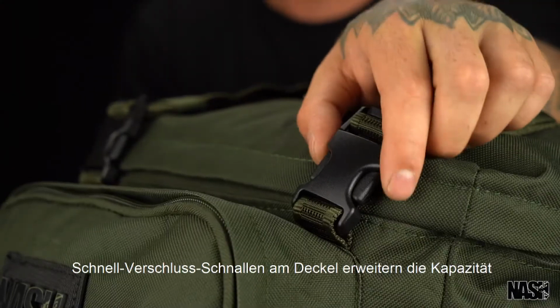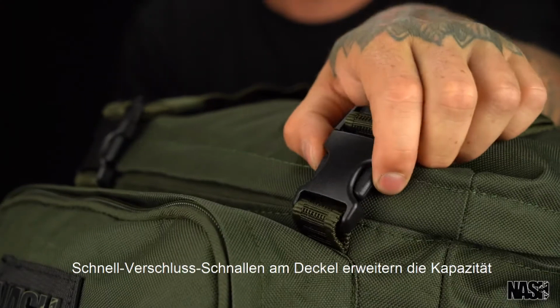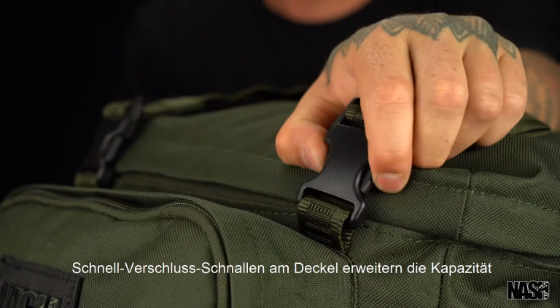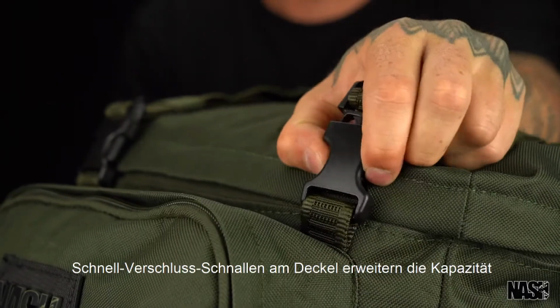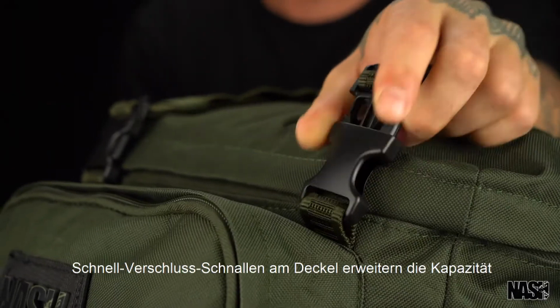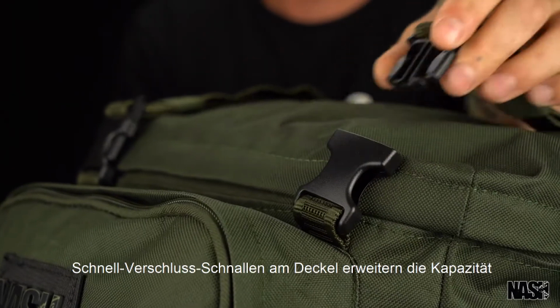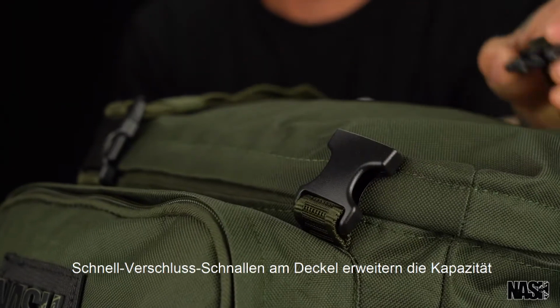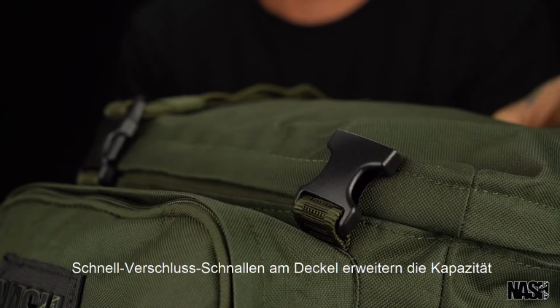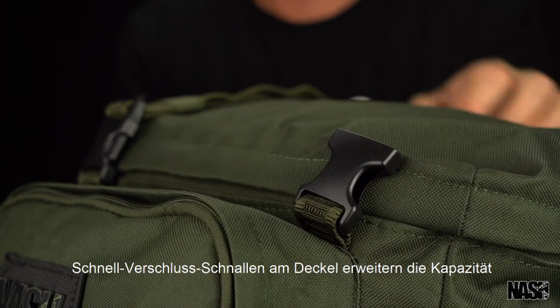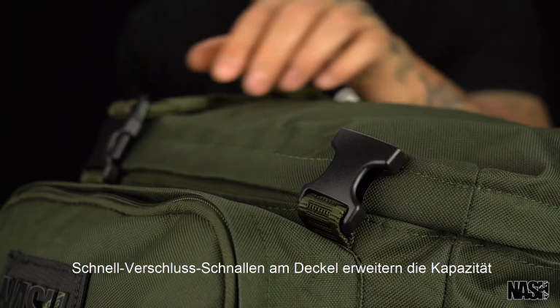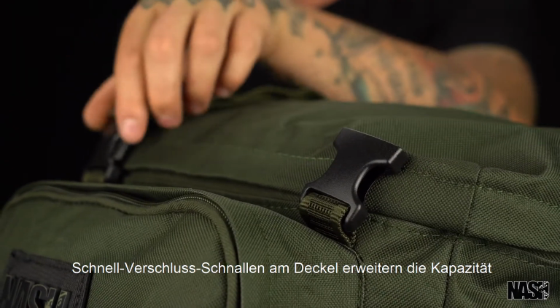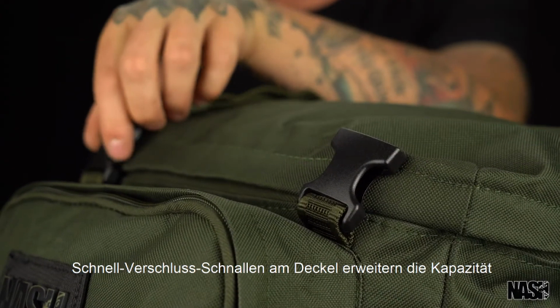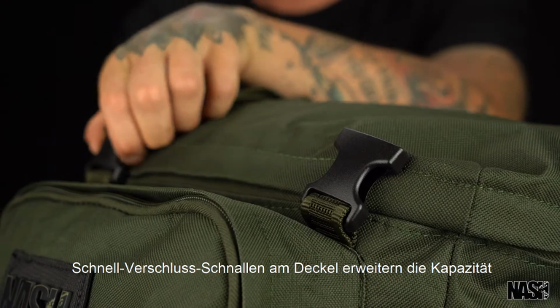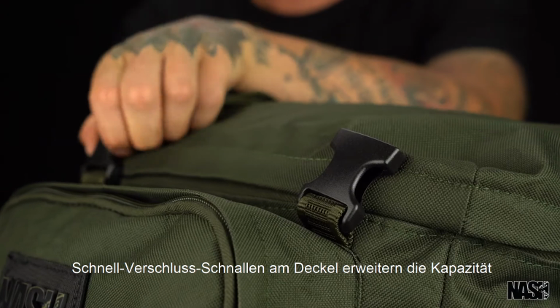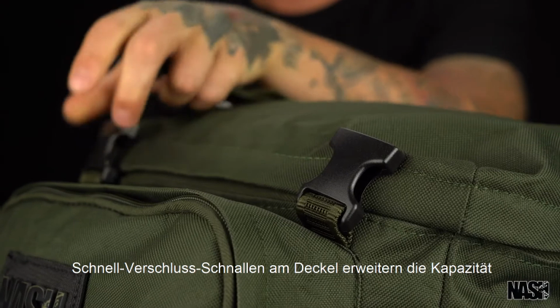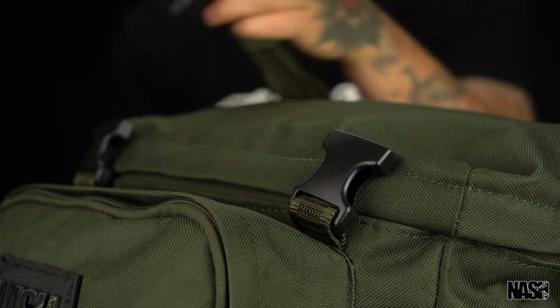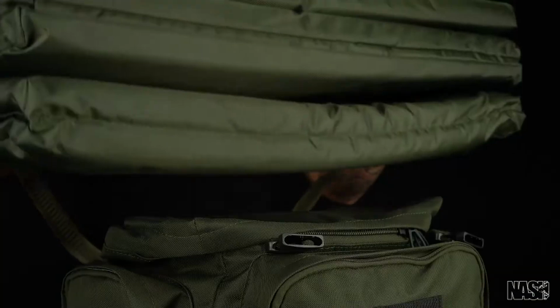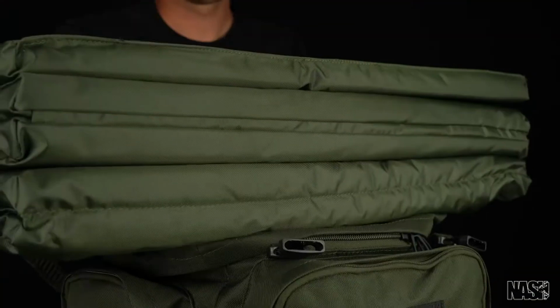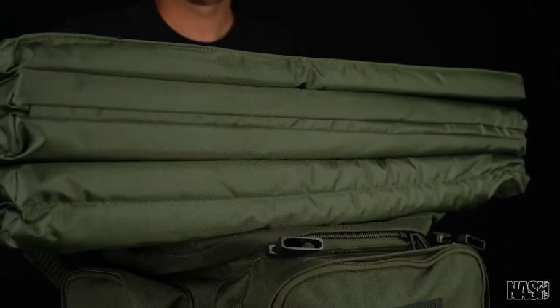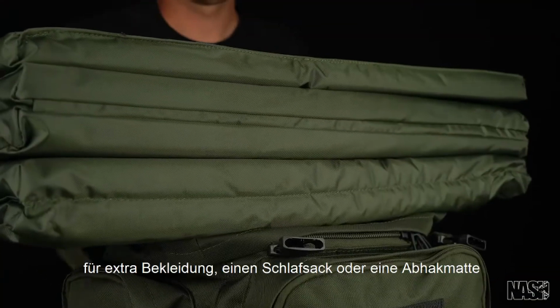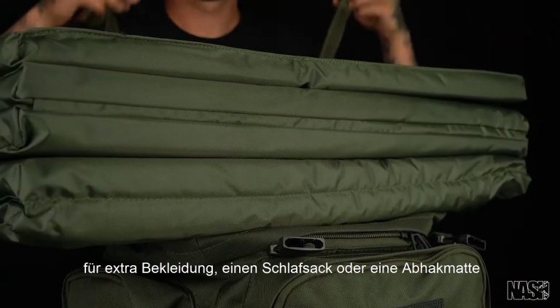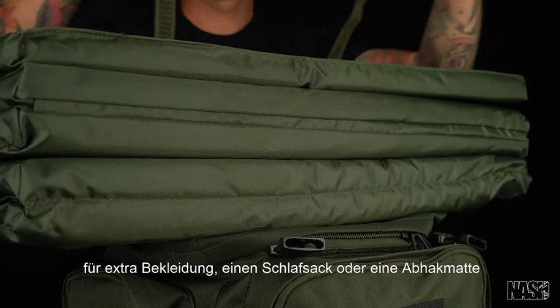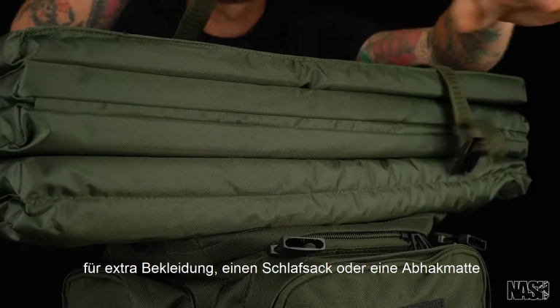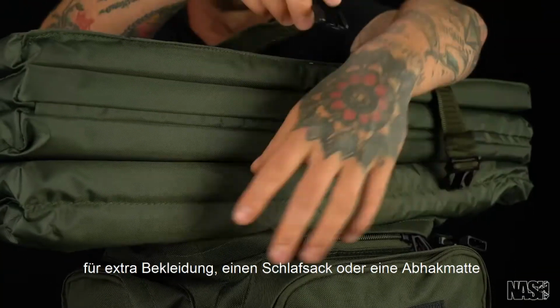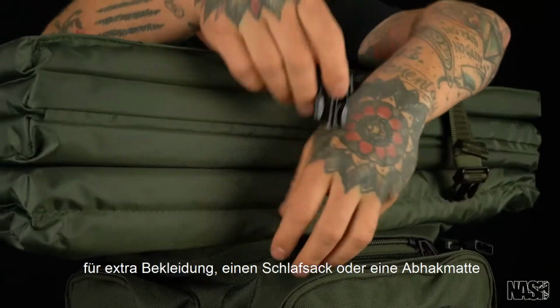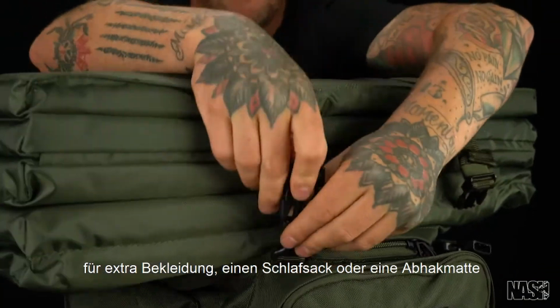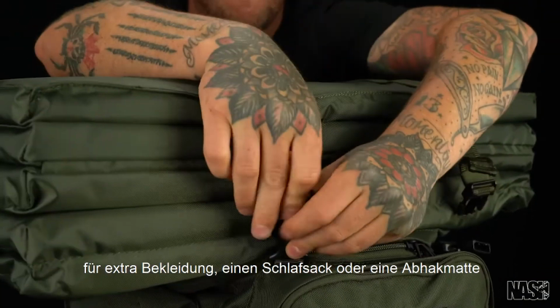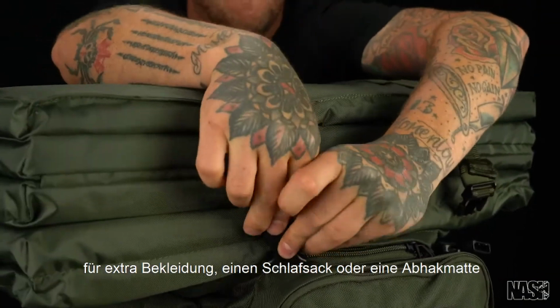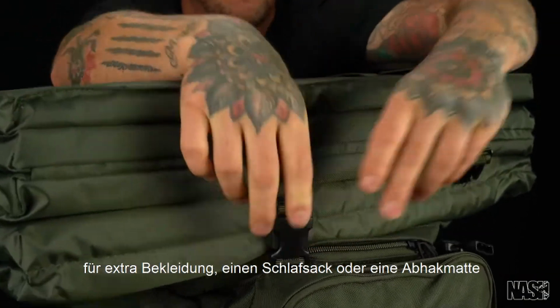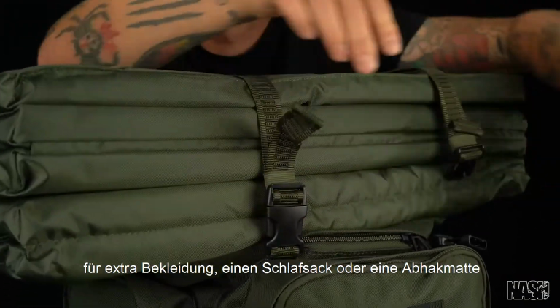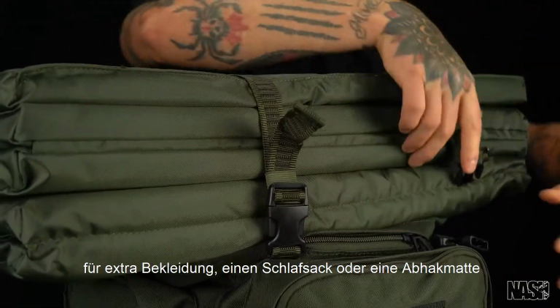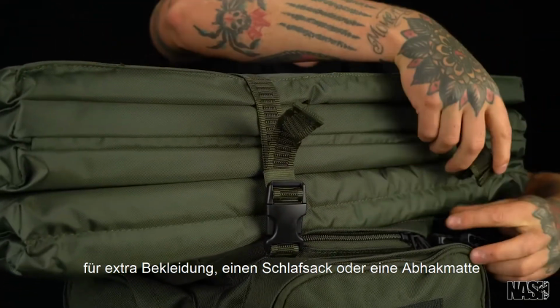Quick release buckles on the lid boost carrying capacity for extra clothes, a sleeping bag, or a hooking mat.